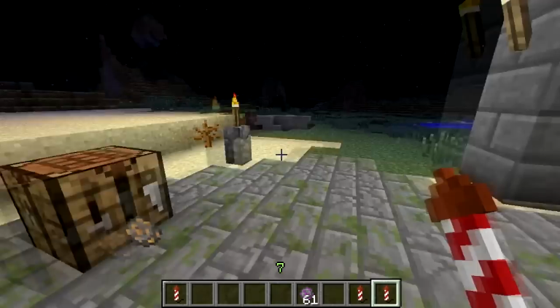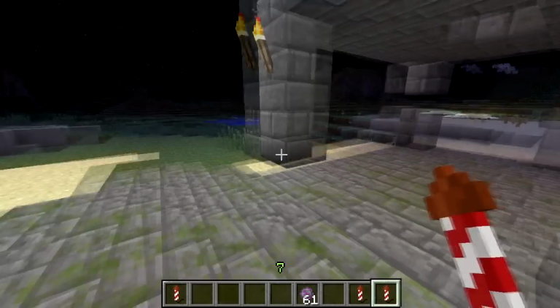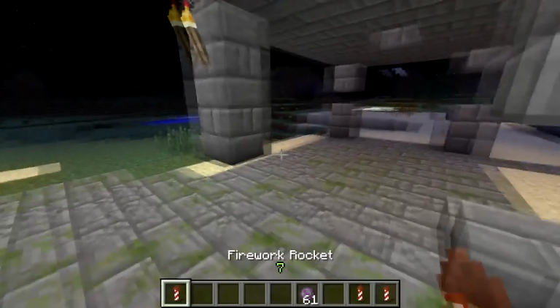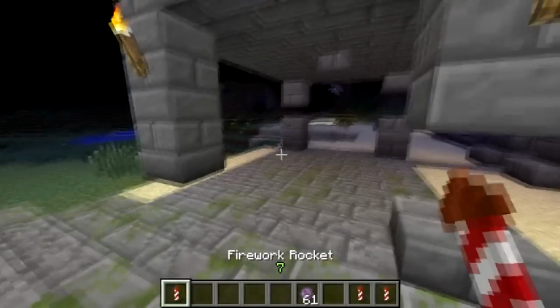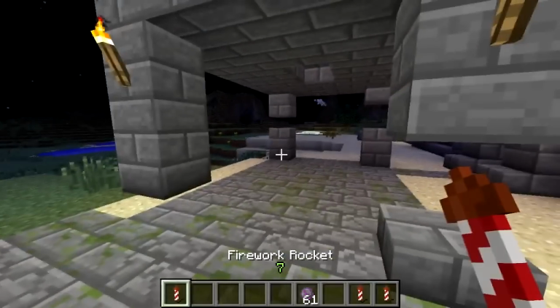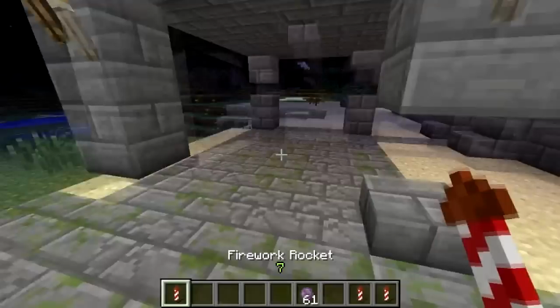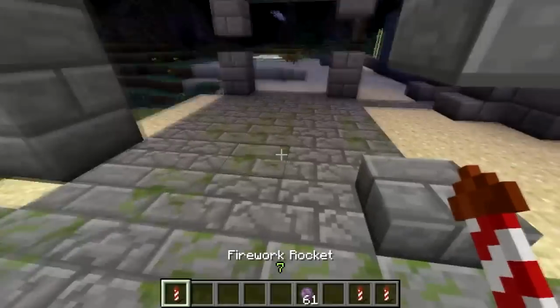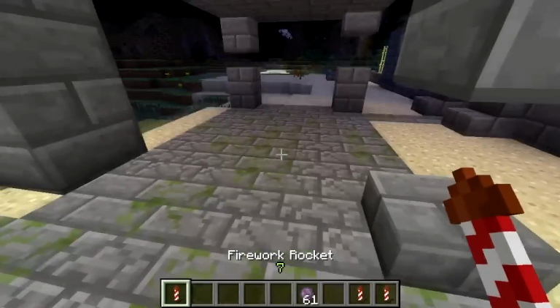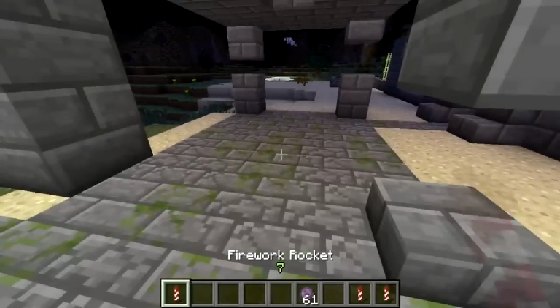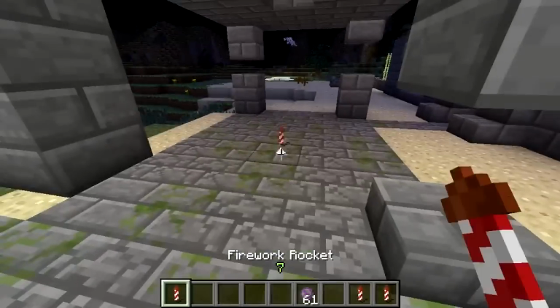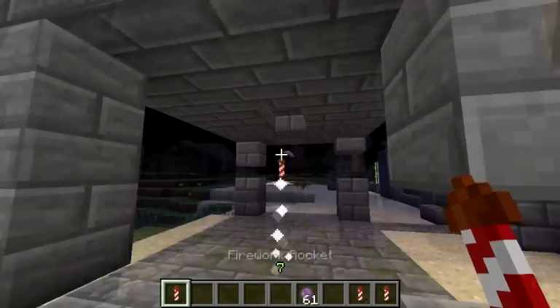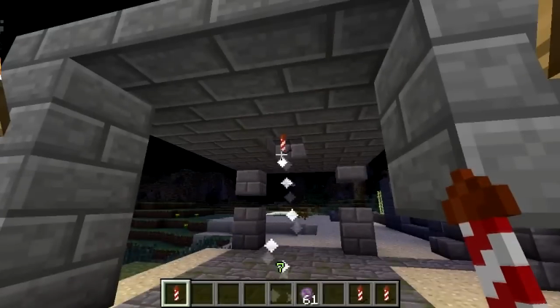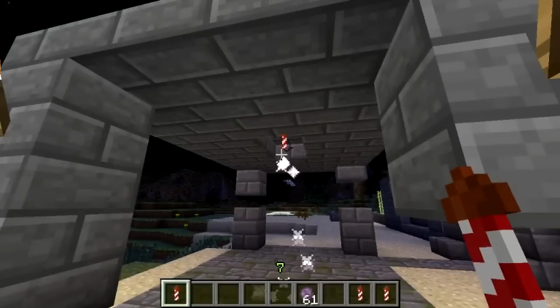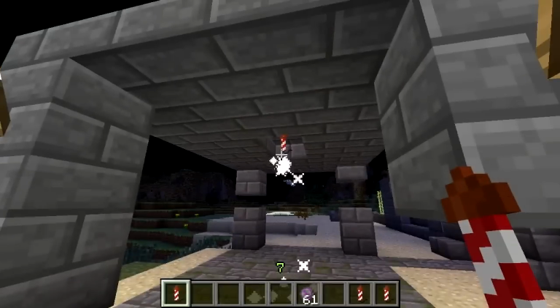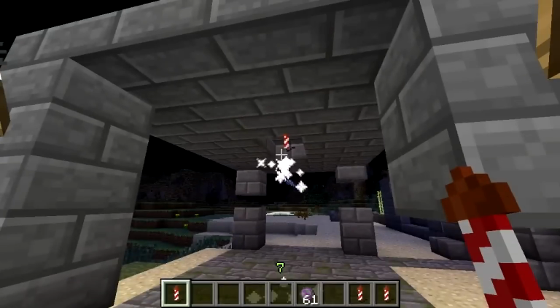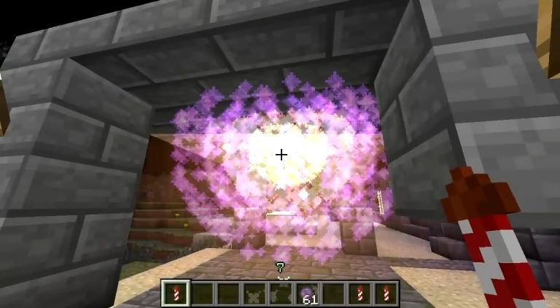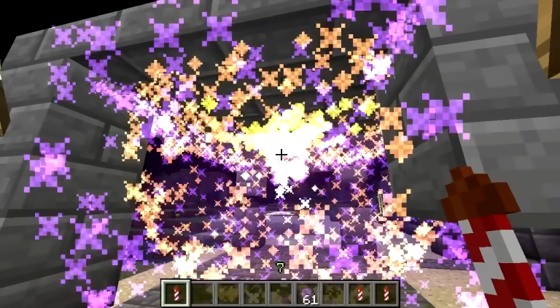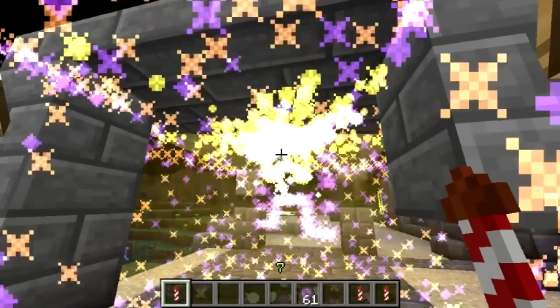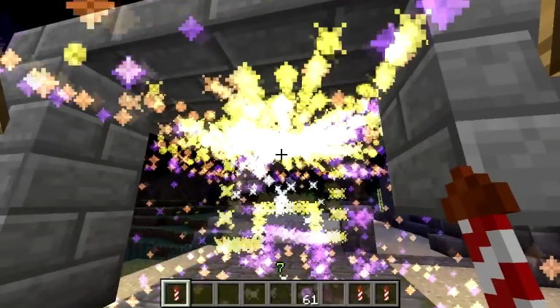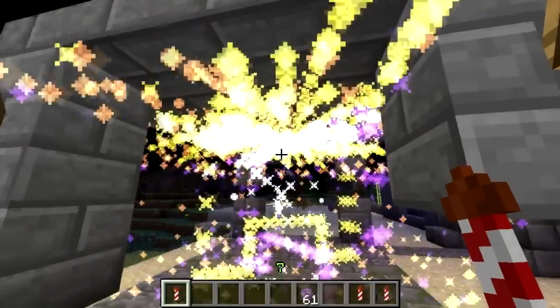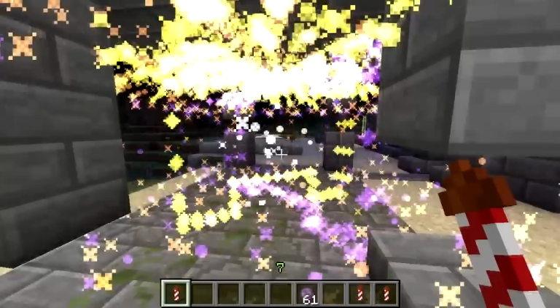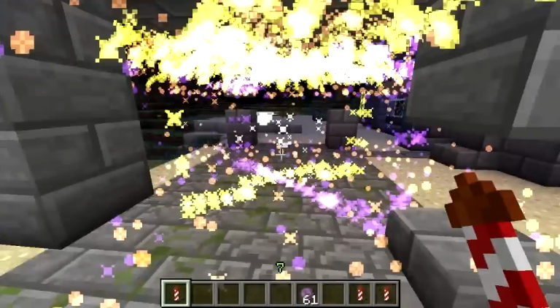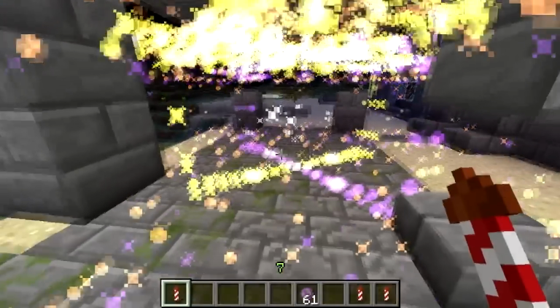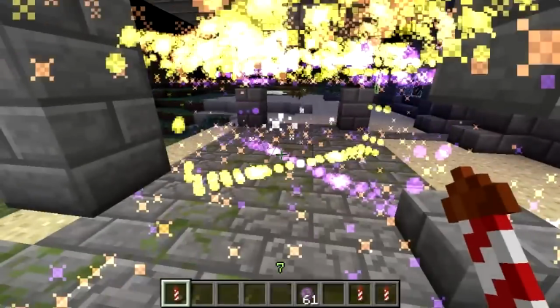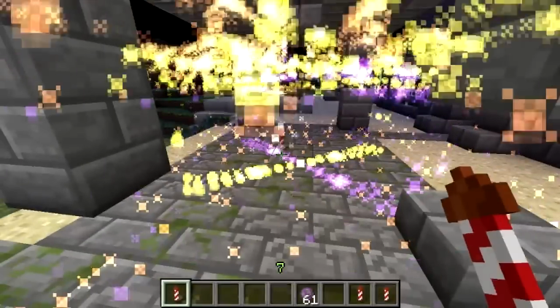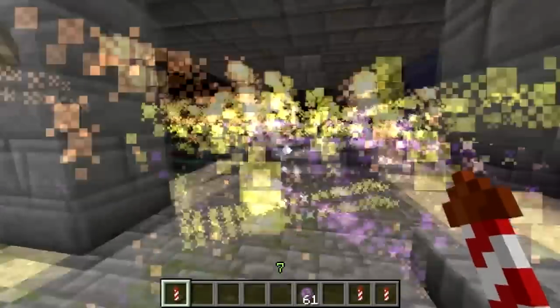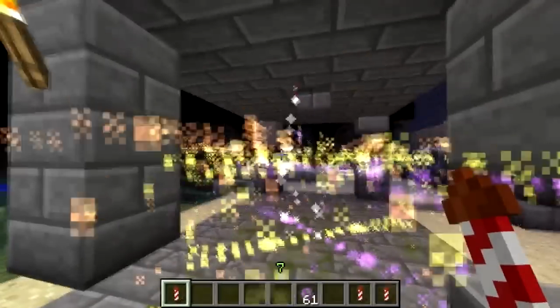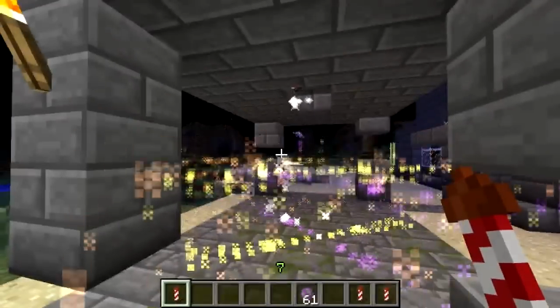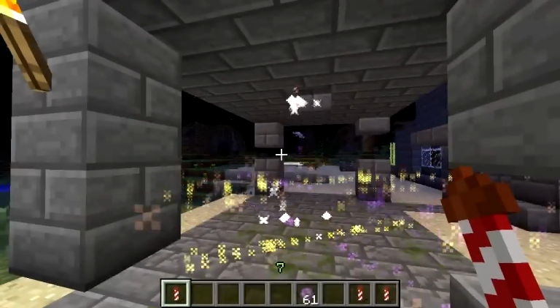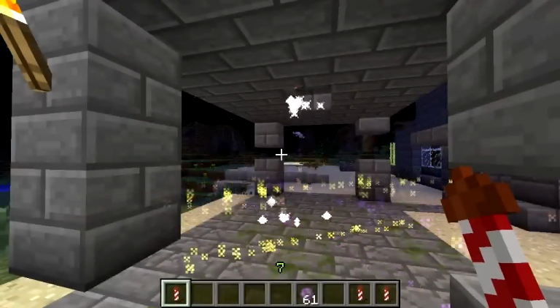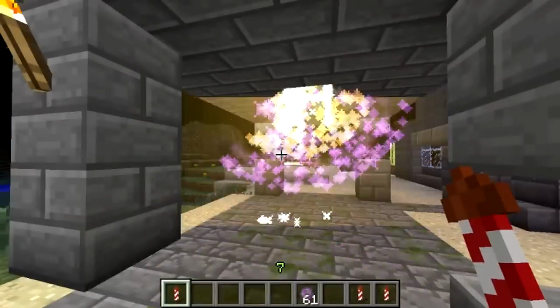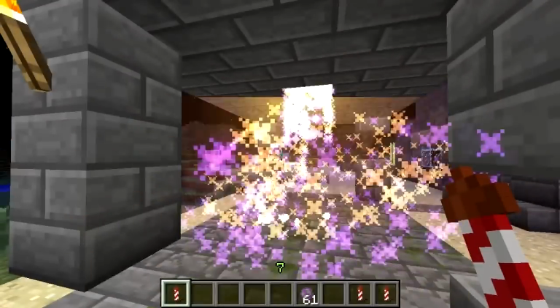Try to set your fireworks off outdoors. If the rocket hits a block, it will either explode, wait a bit then explode, or fly off to the side.